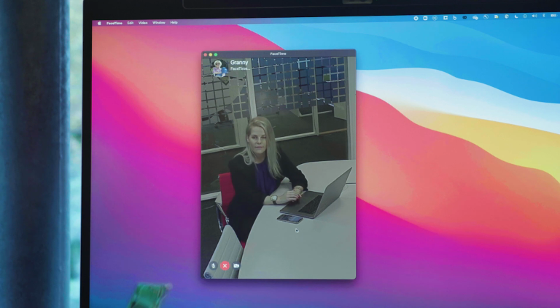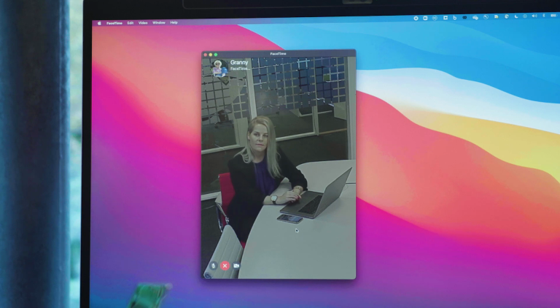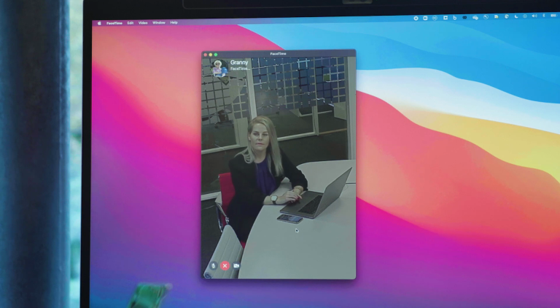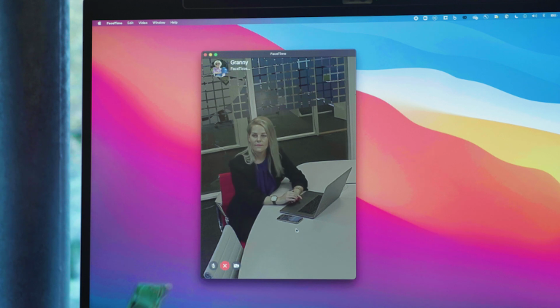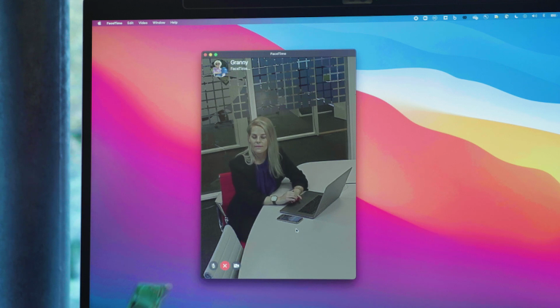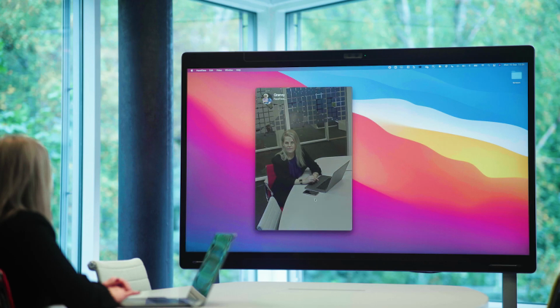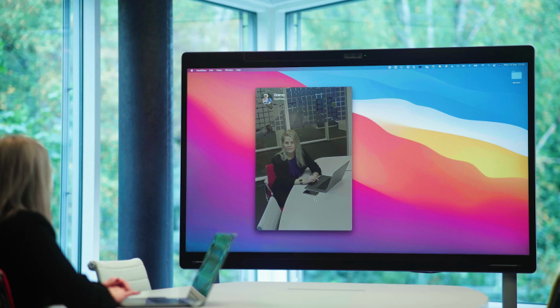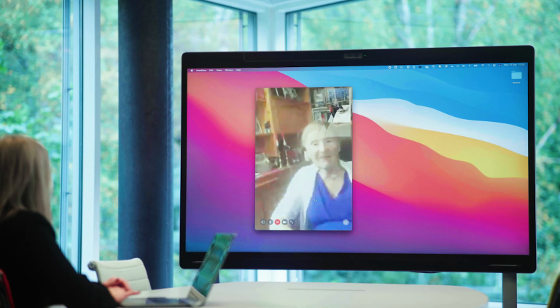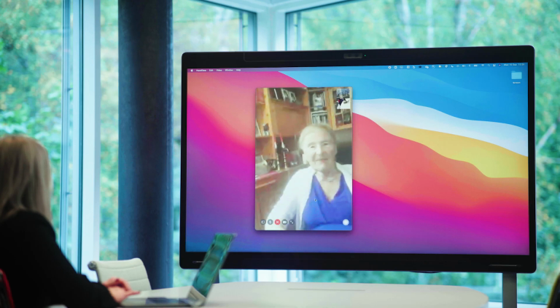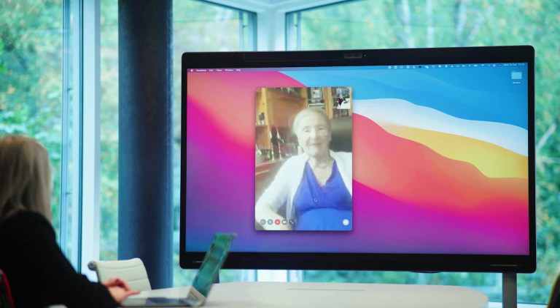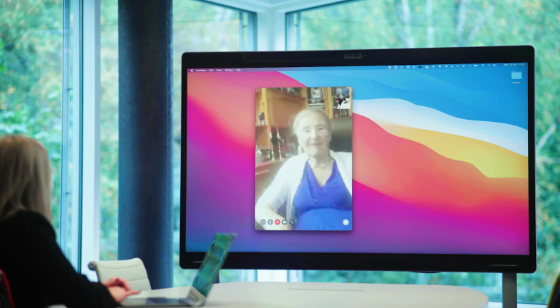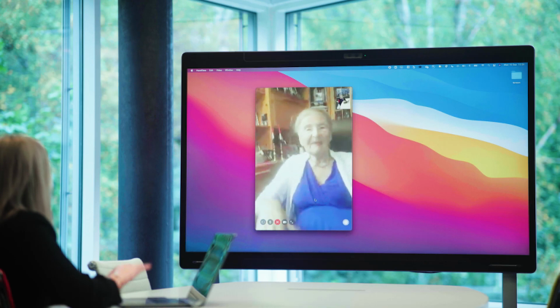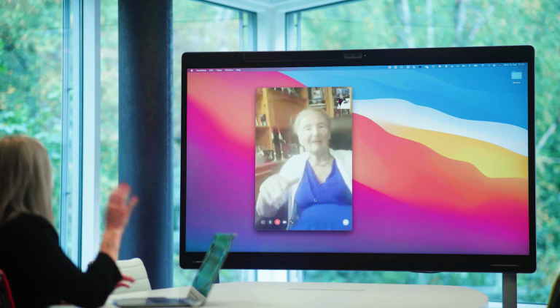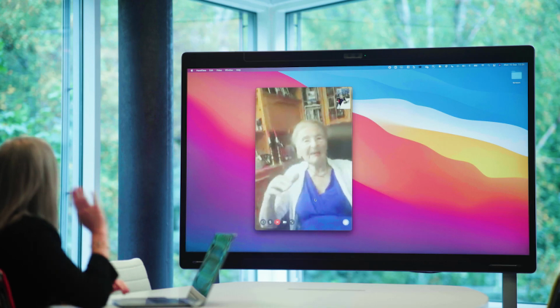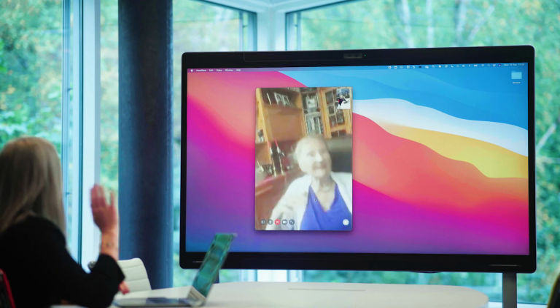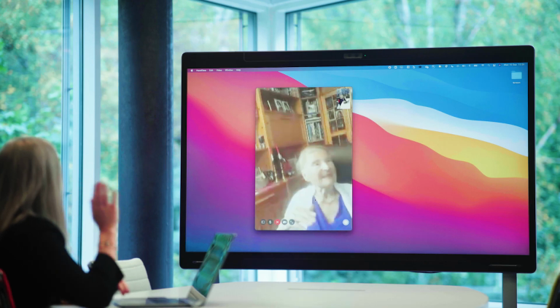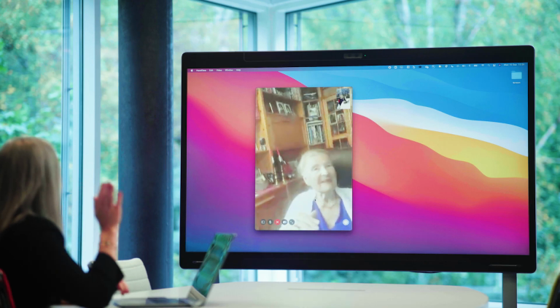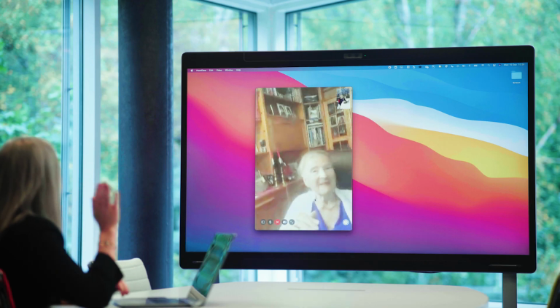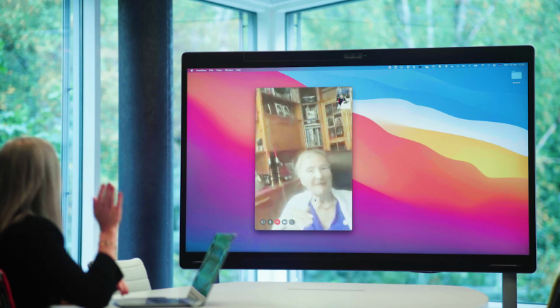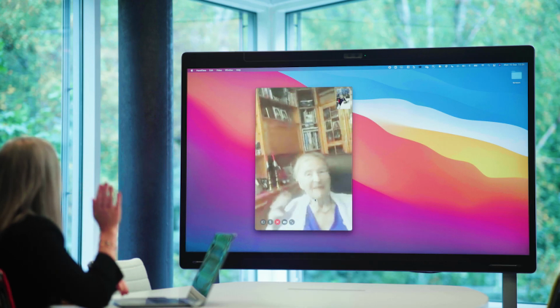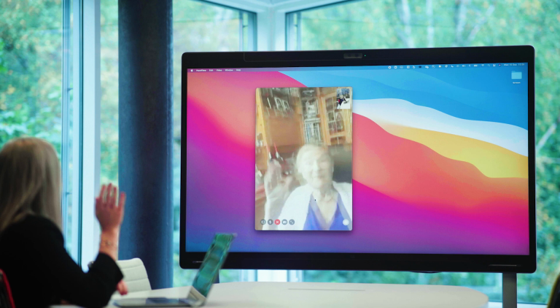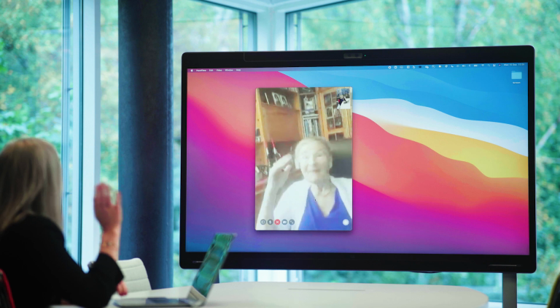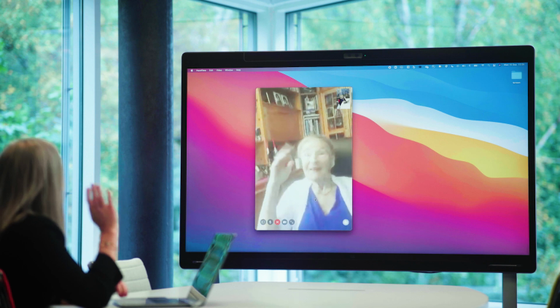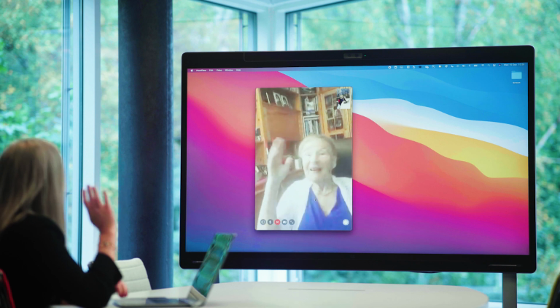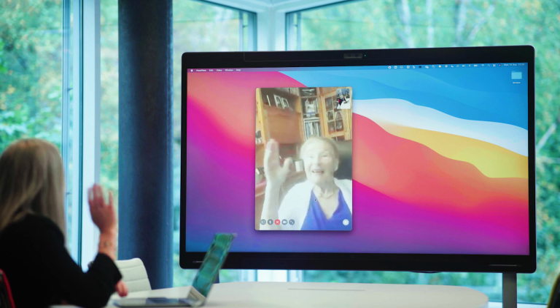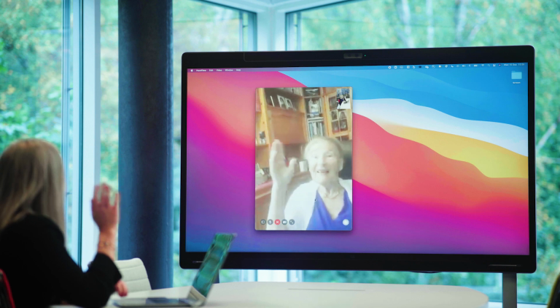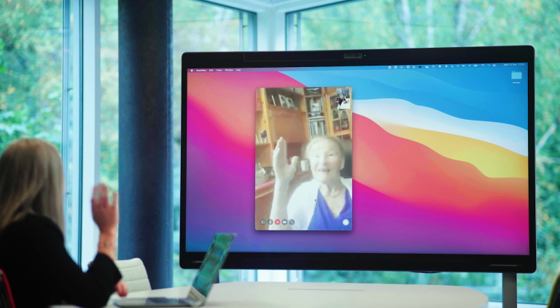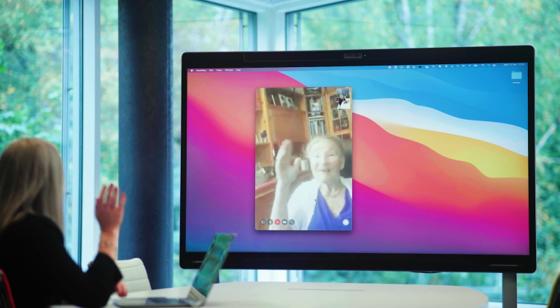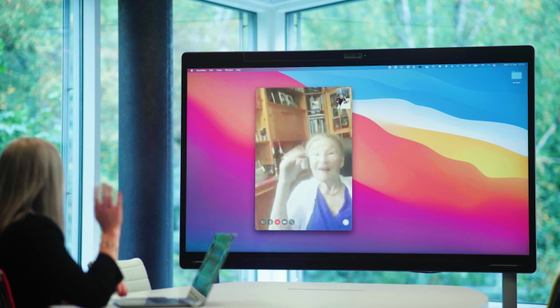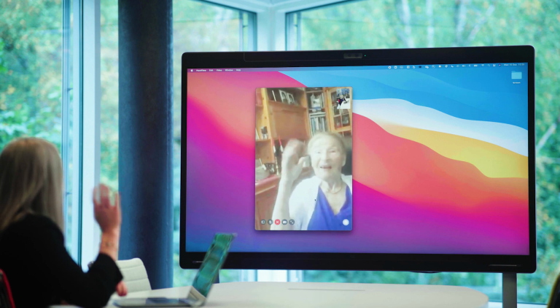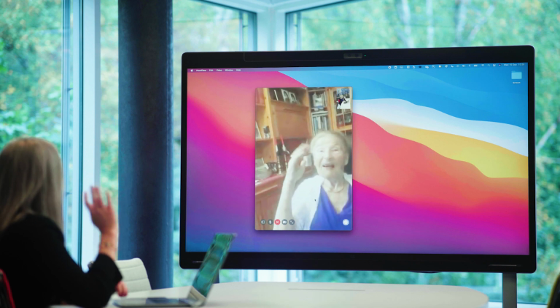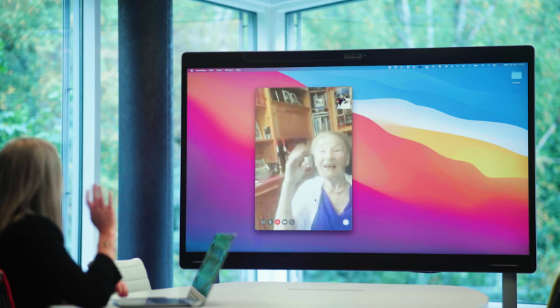So, when you call your granny to wish her happy birthday on FaceTime, she won't have to put on her glasses to see you clearly.